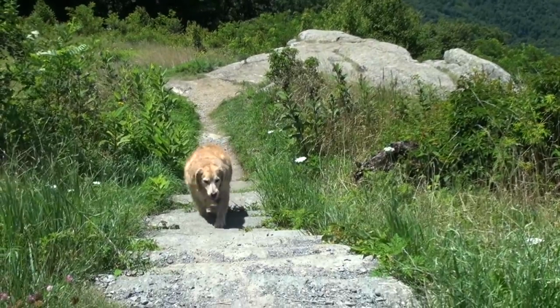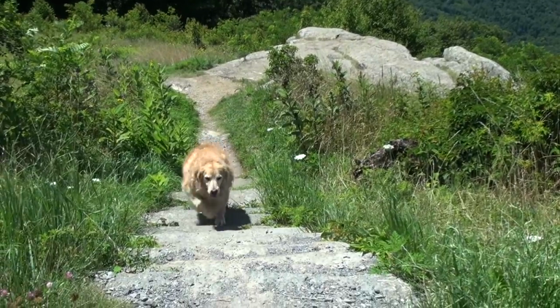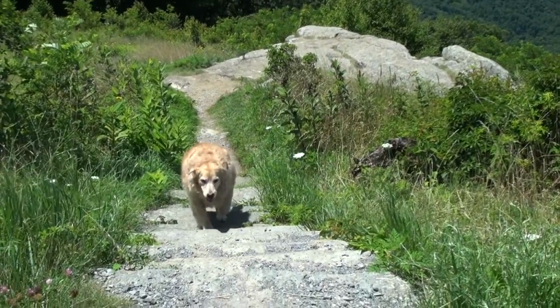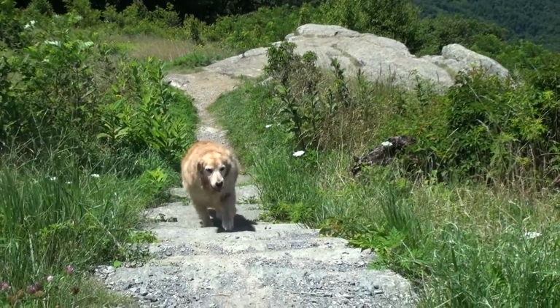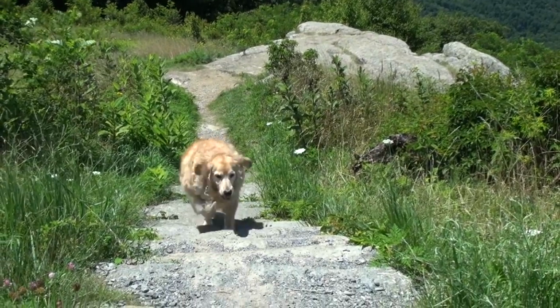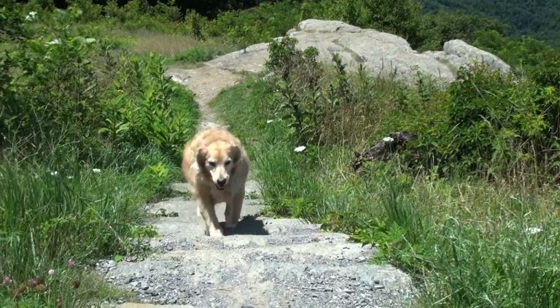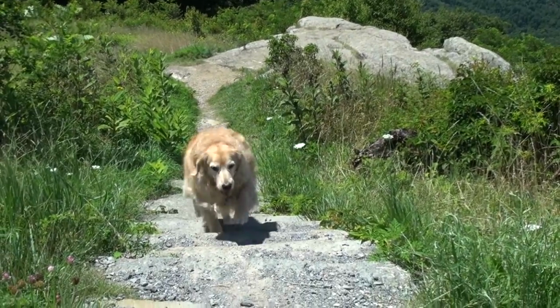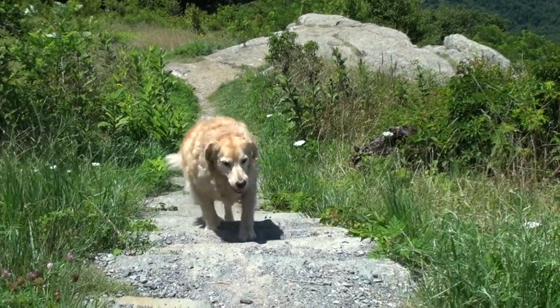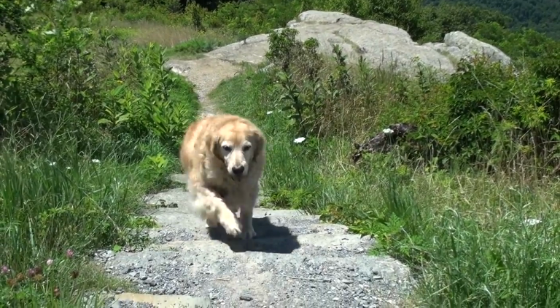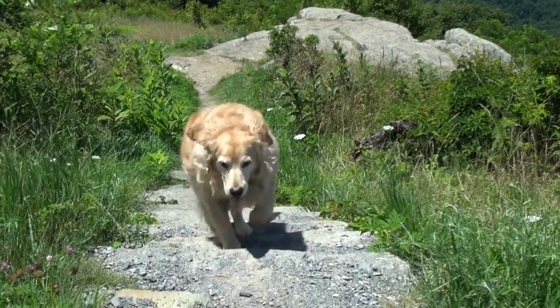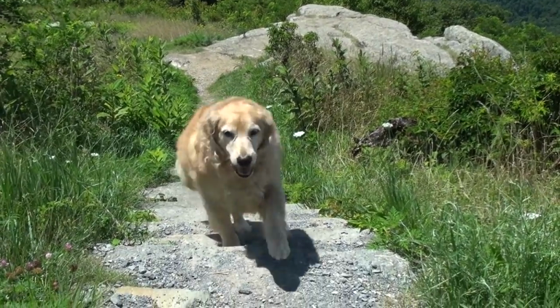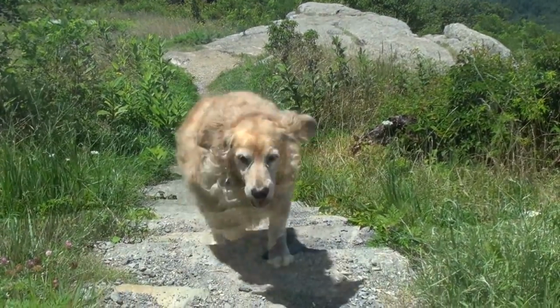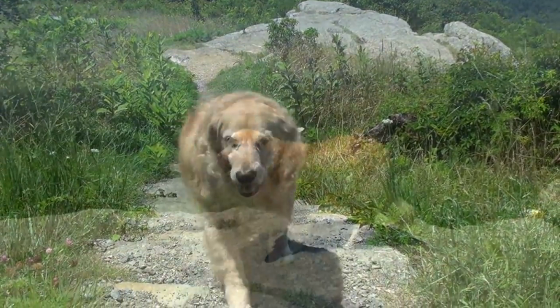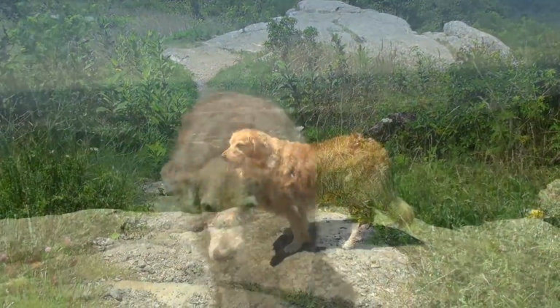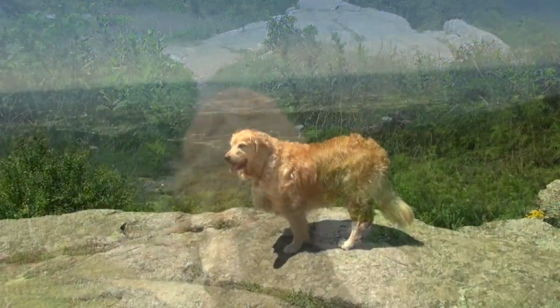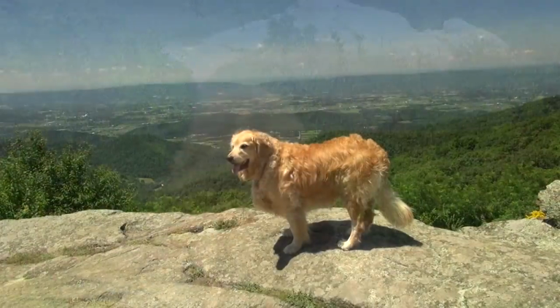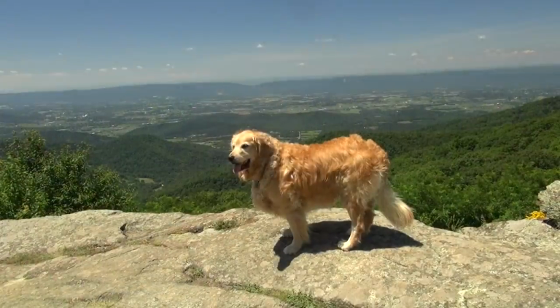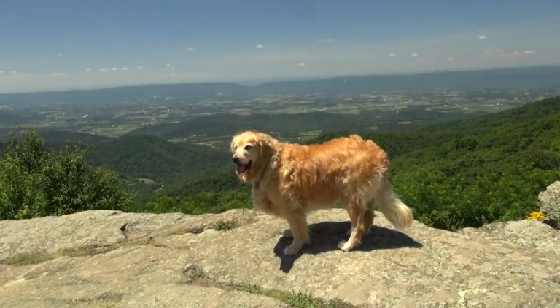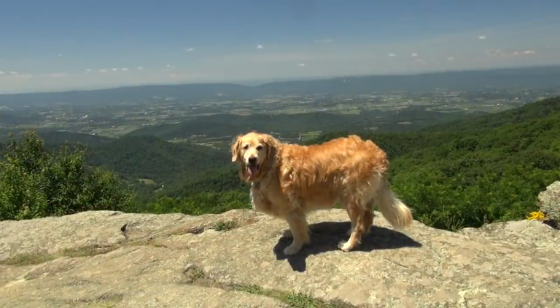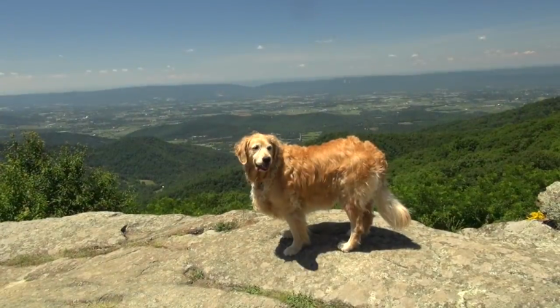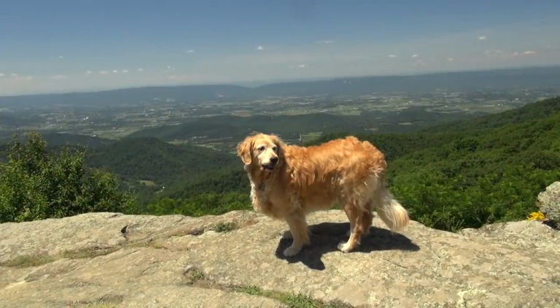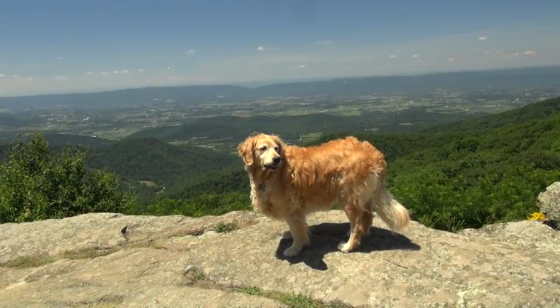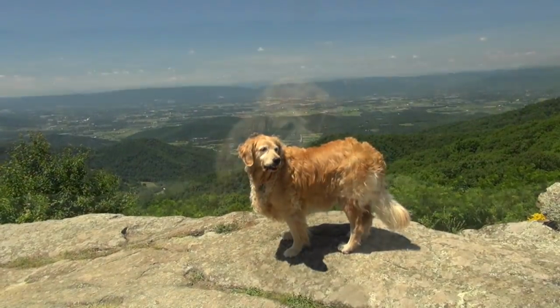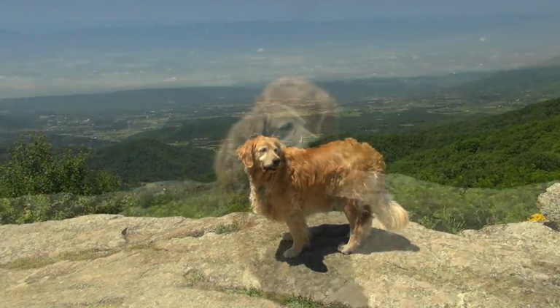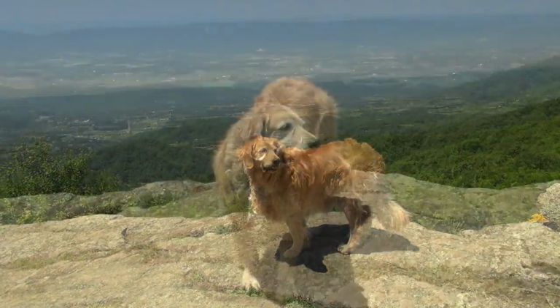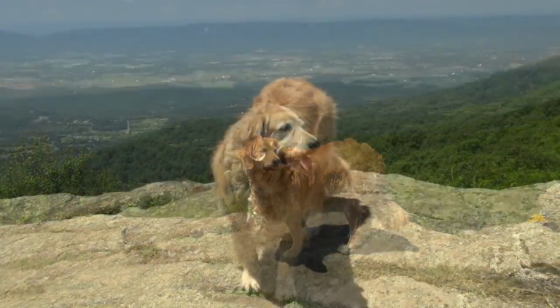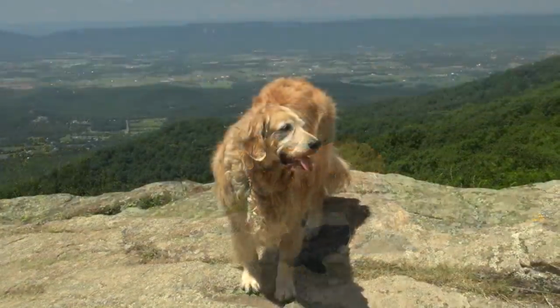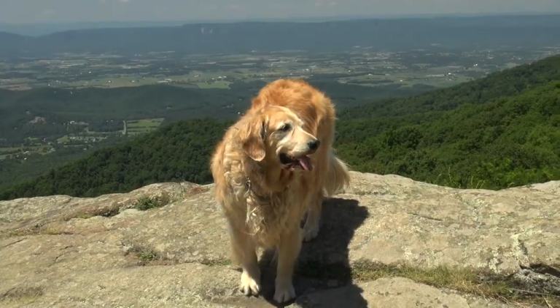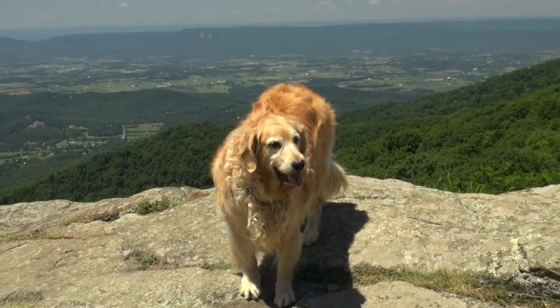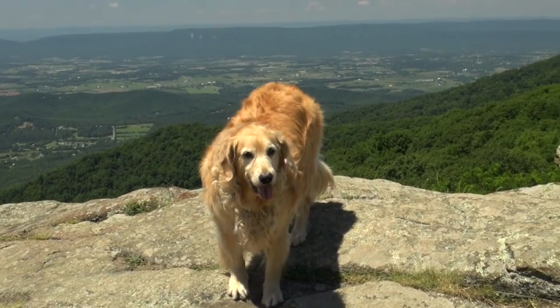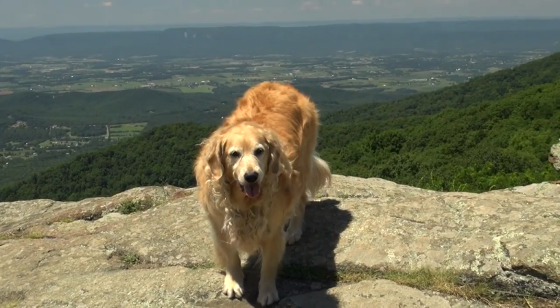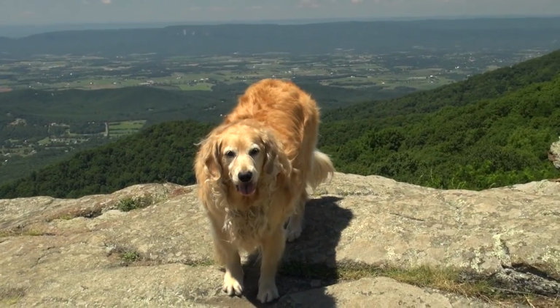There are nearly 75 overlooks providing views of the surrounding valley.